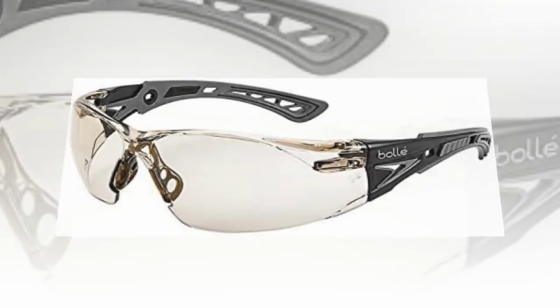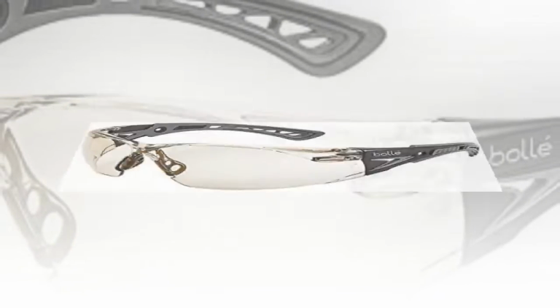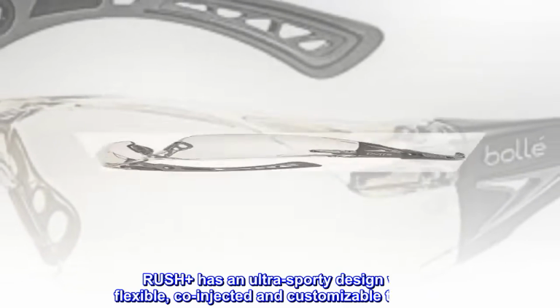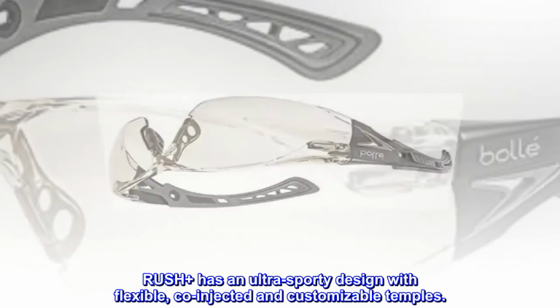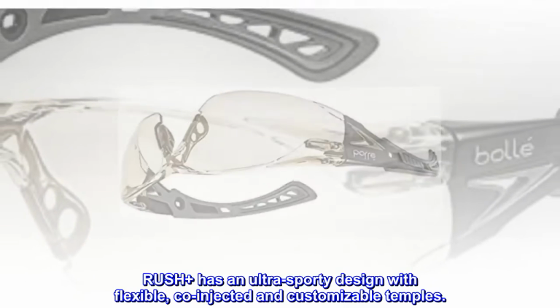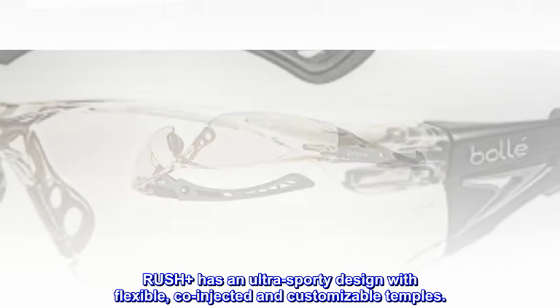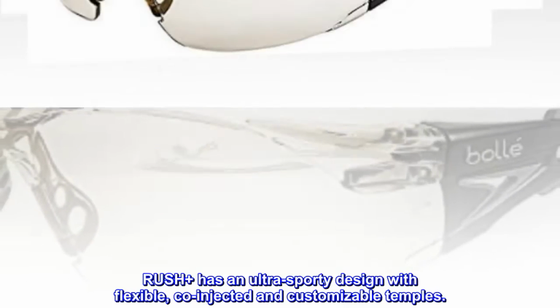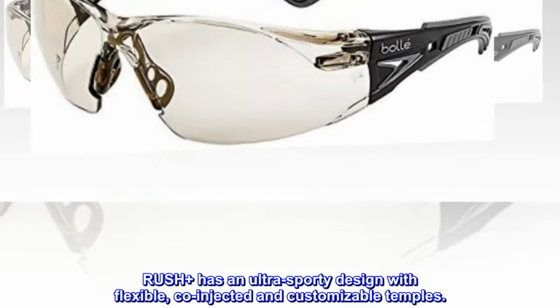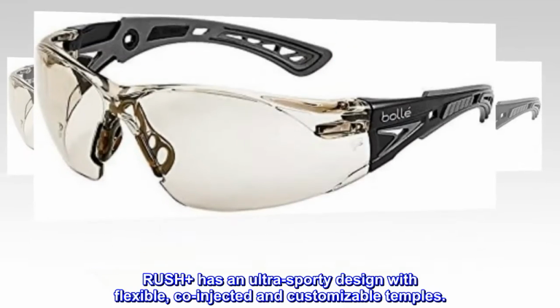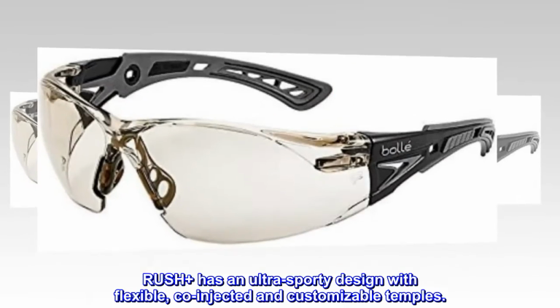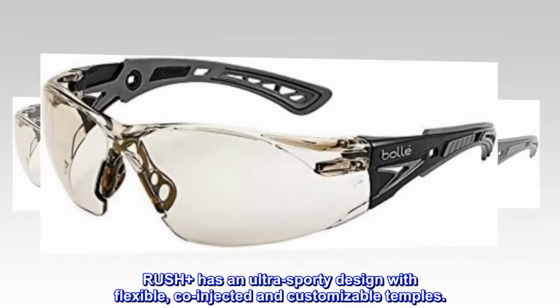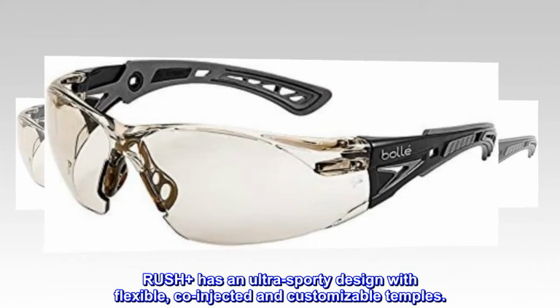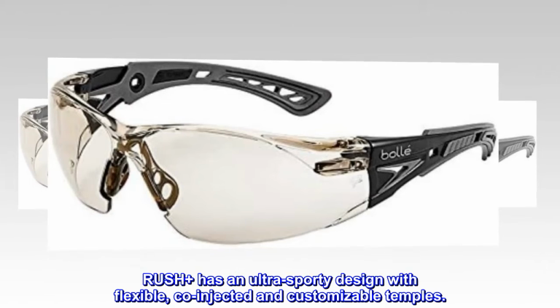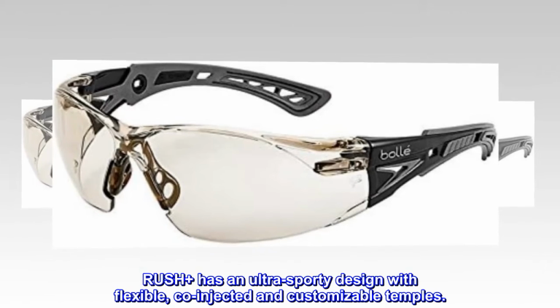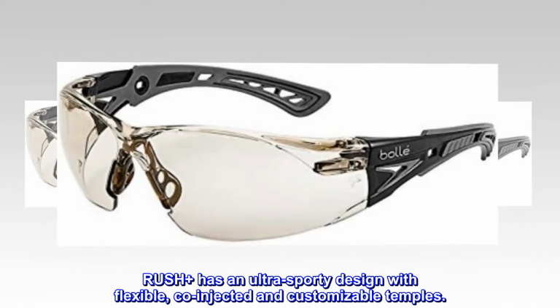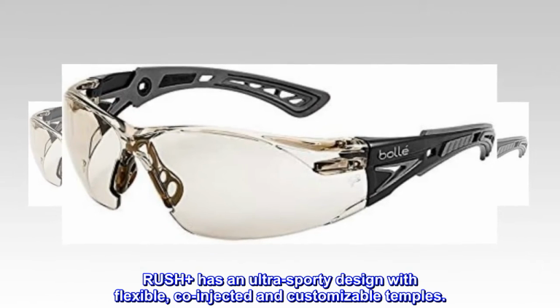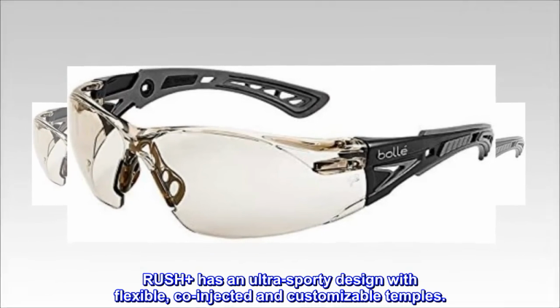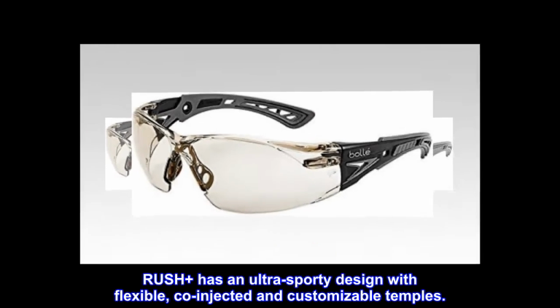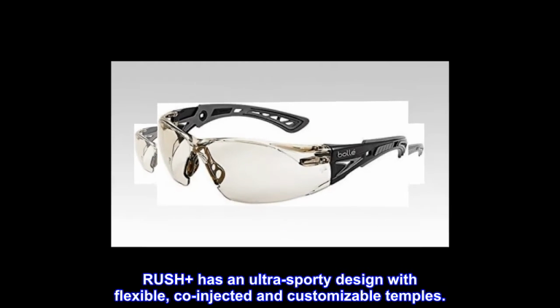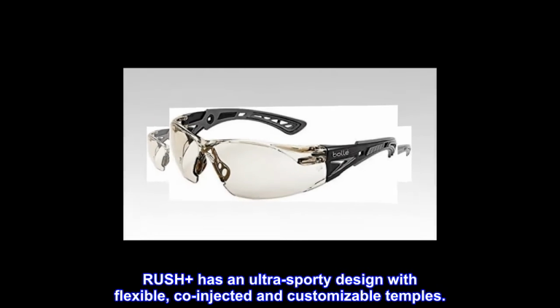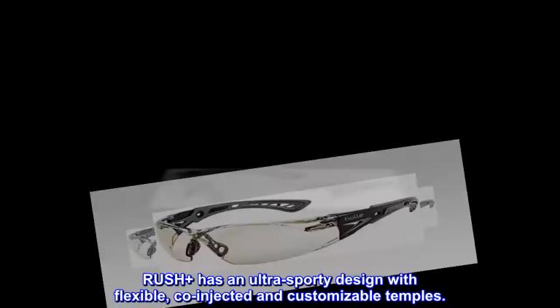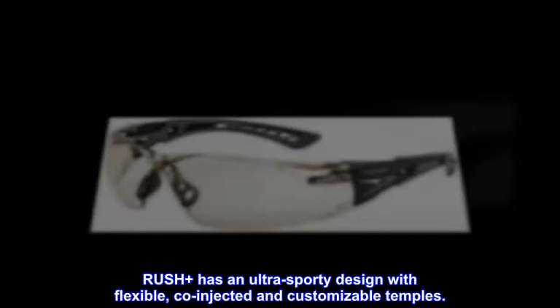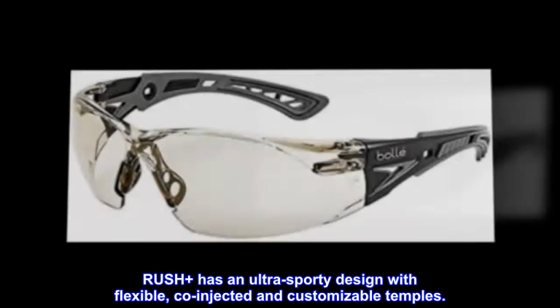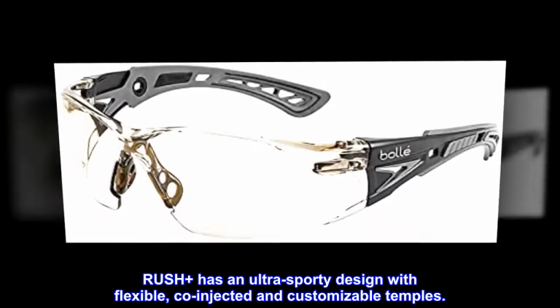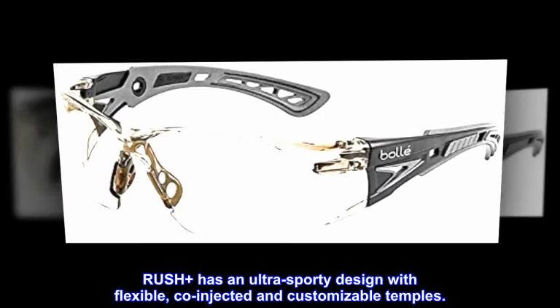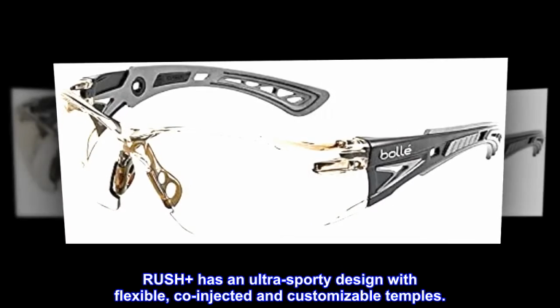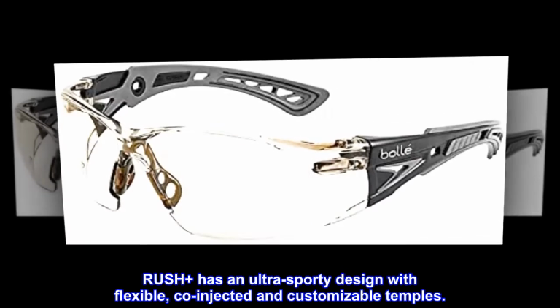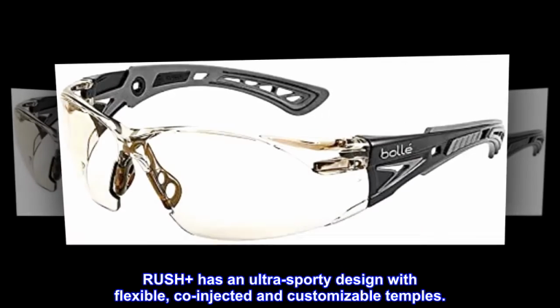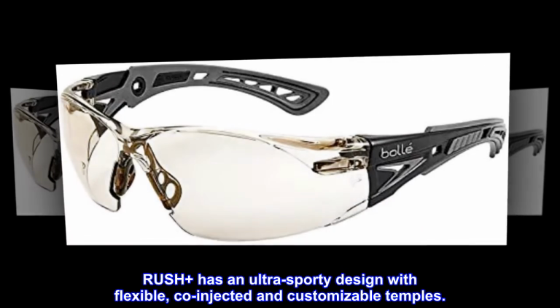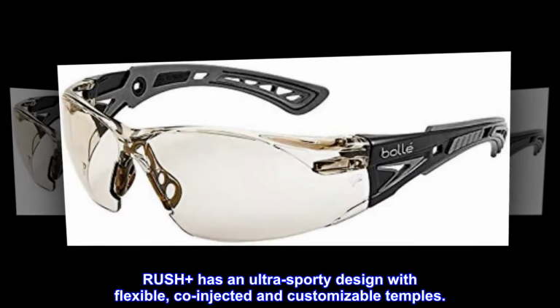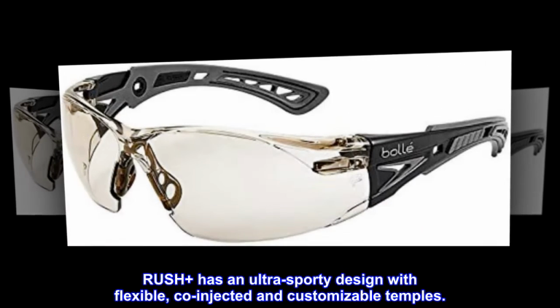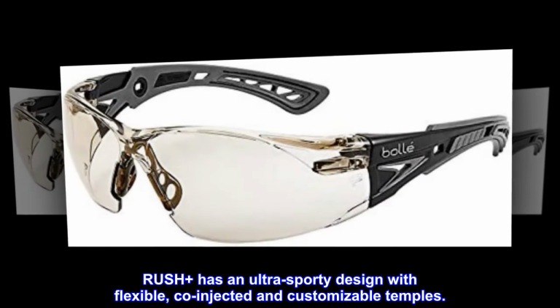RushPlus has an ultra-sporty design with flexible, co-injected and customizable temples.